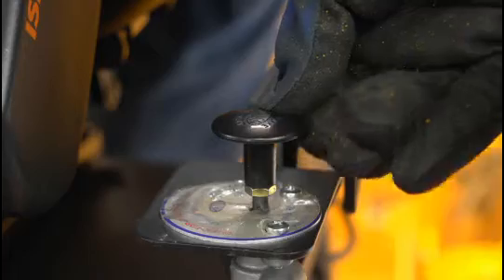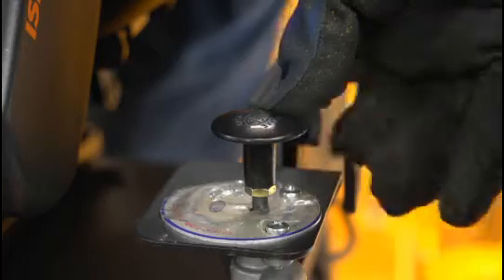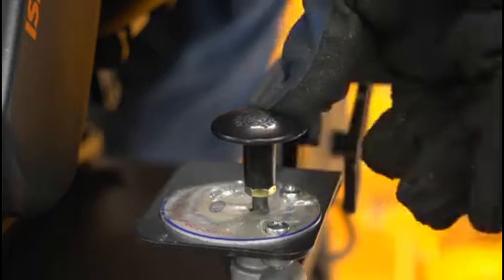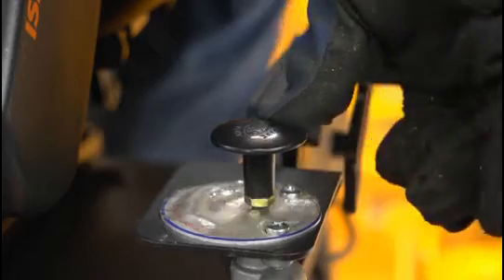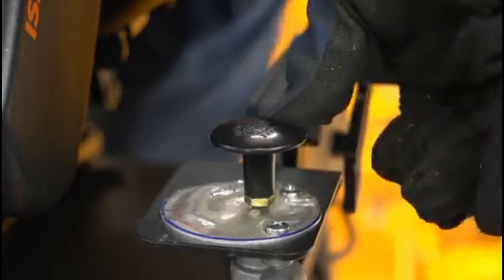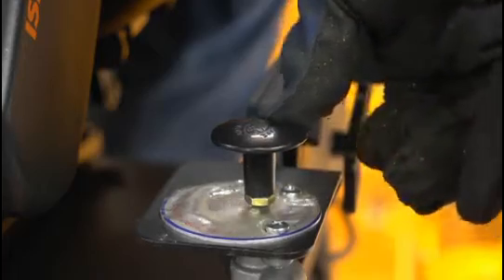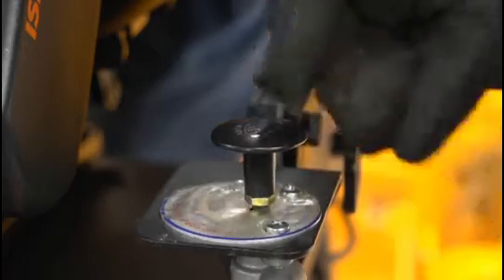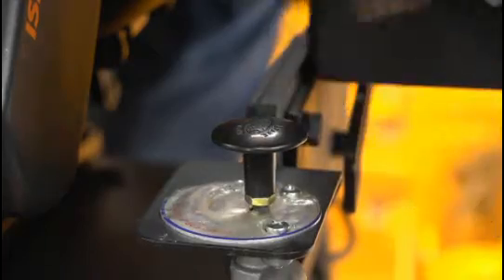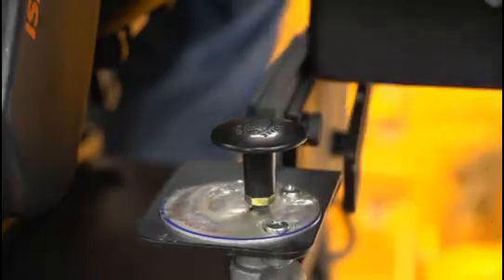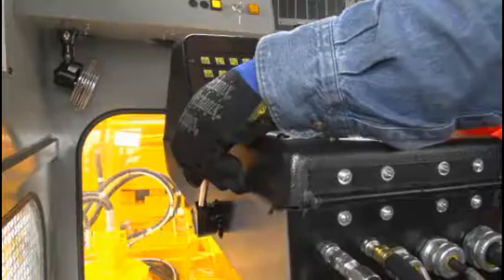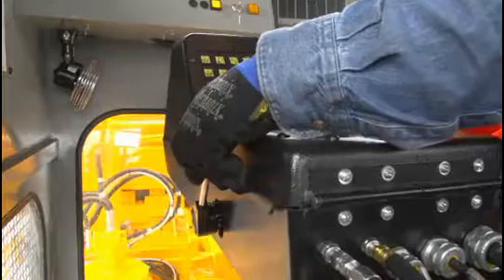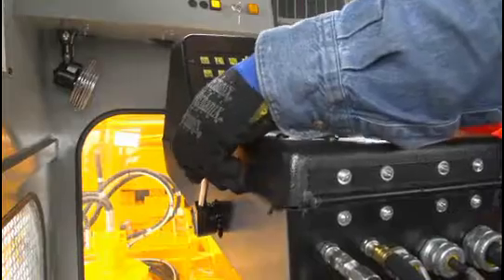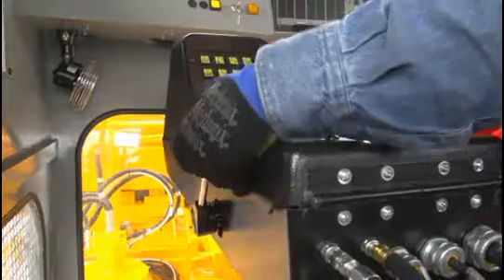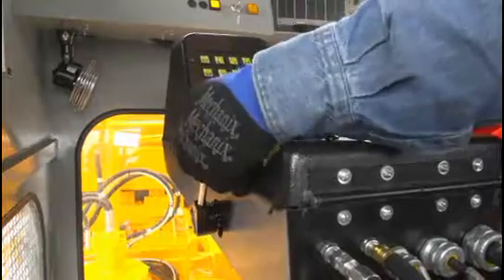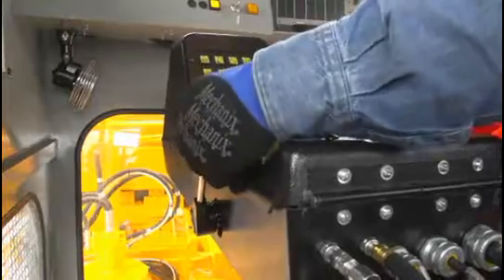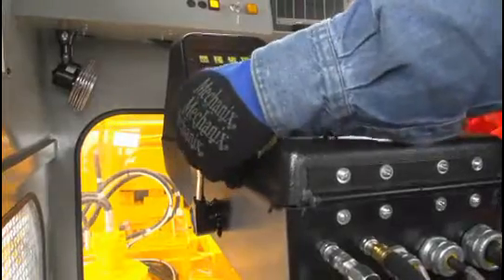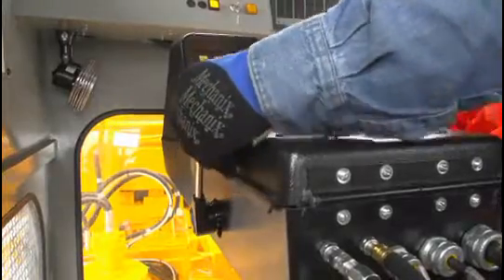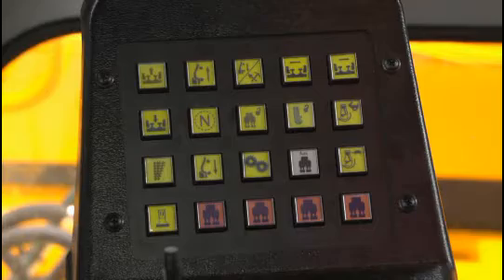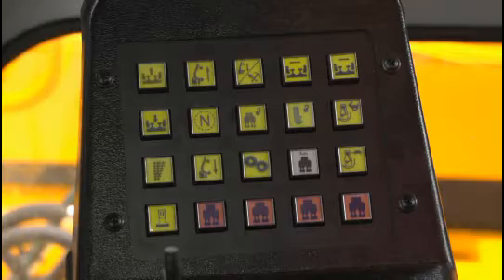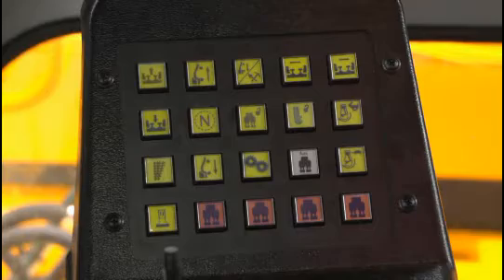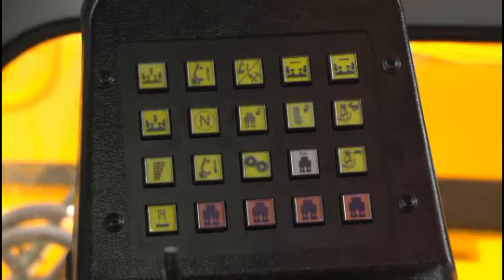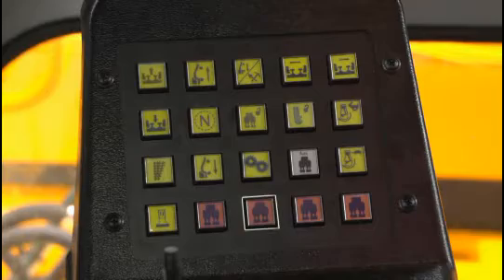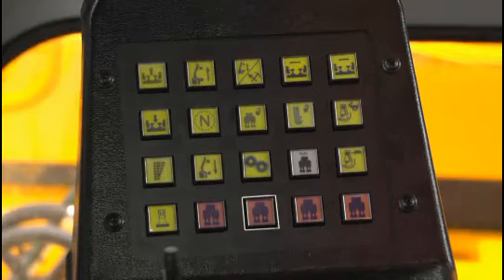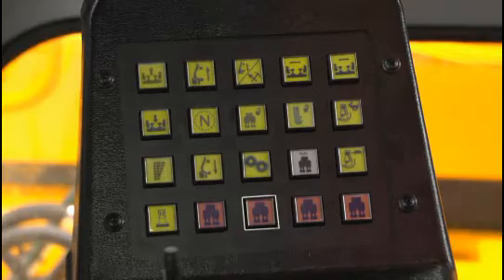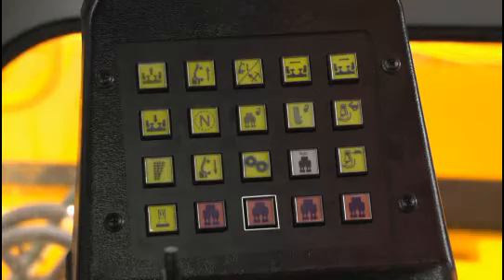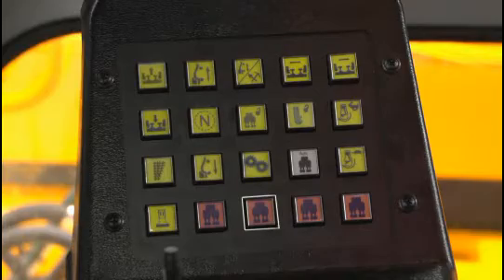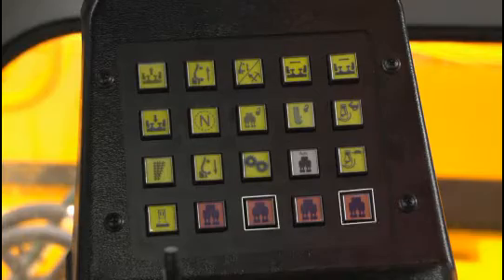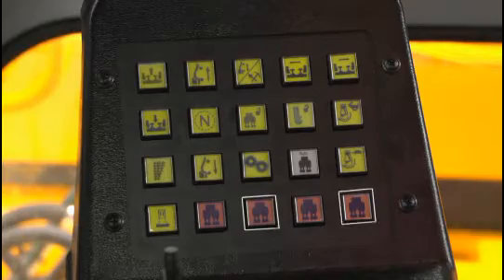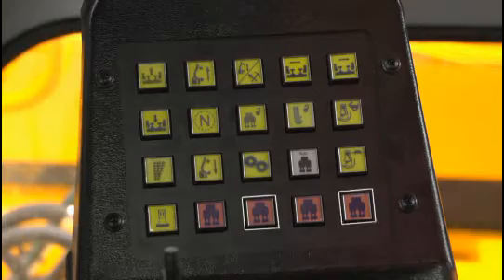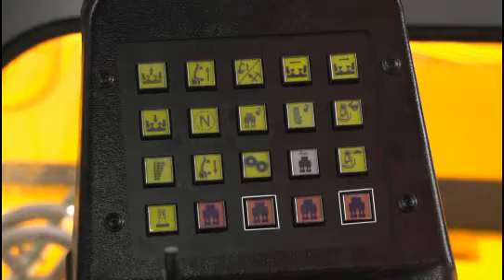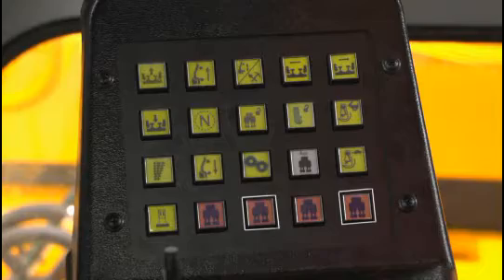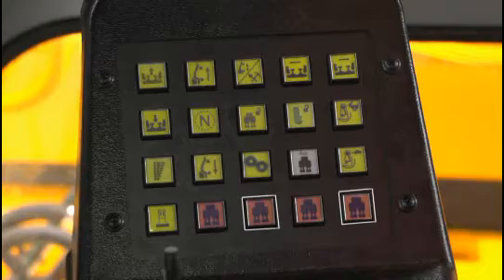Set the parking brake and release the service brake. Turn the LH and RH vibrators off.